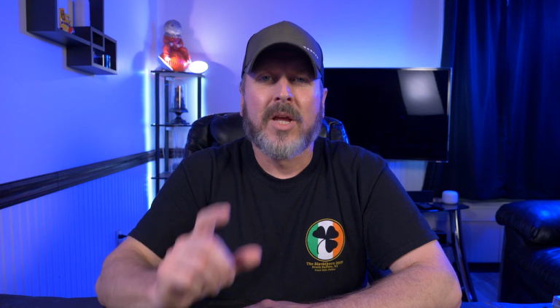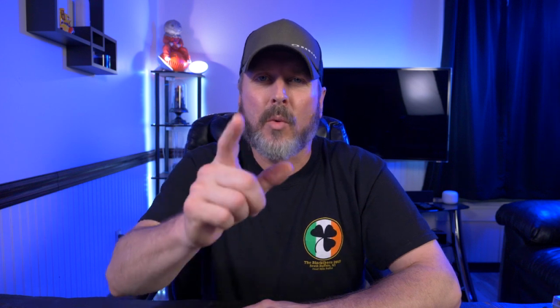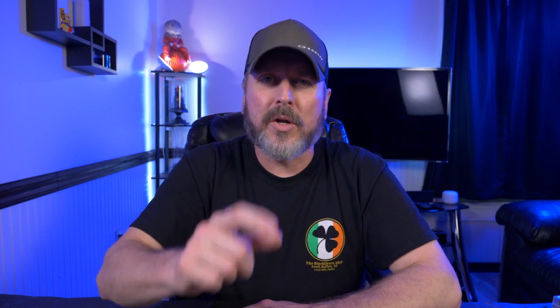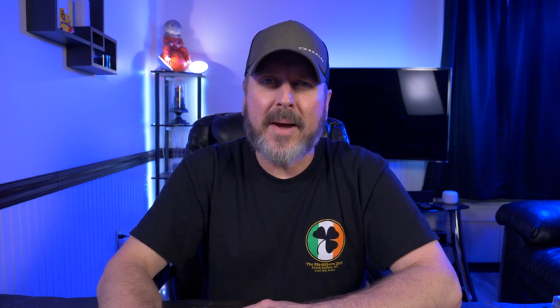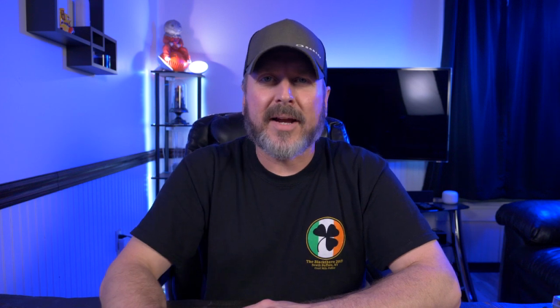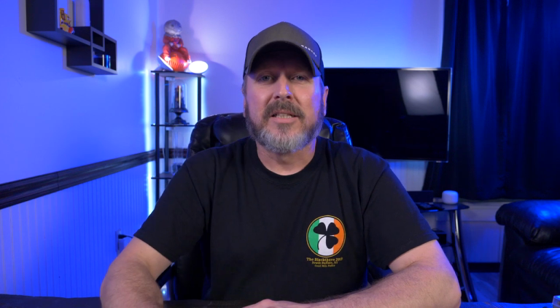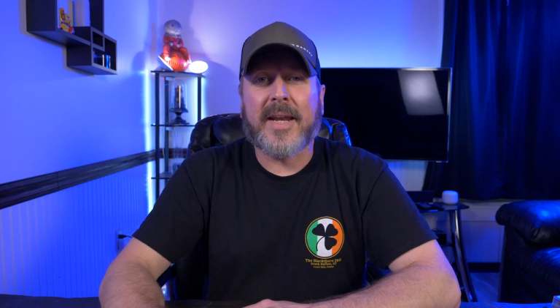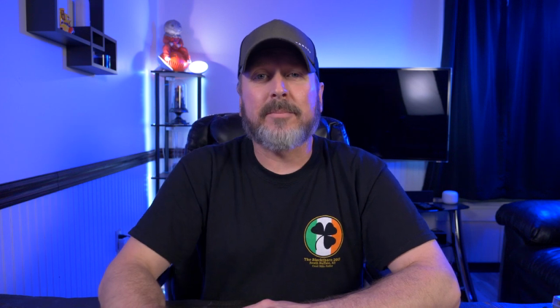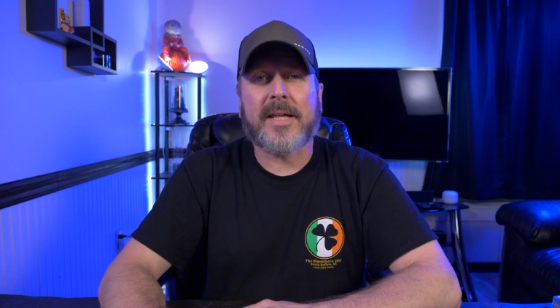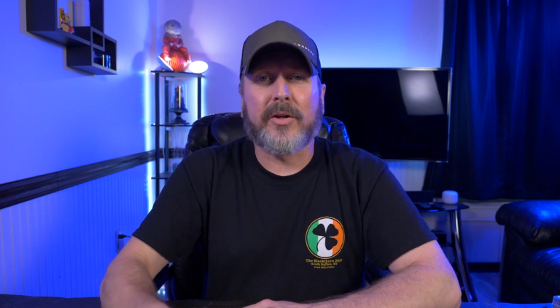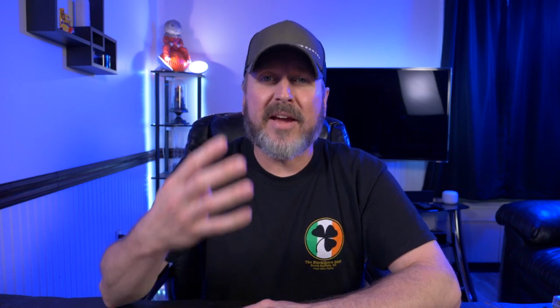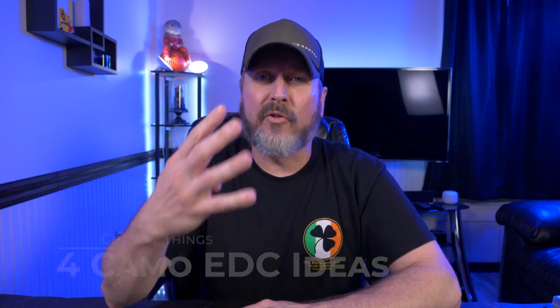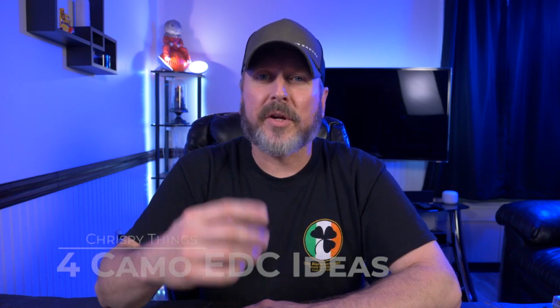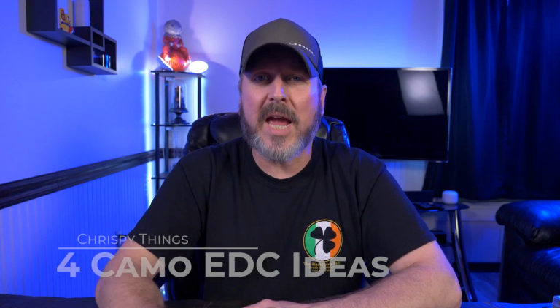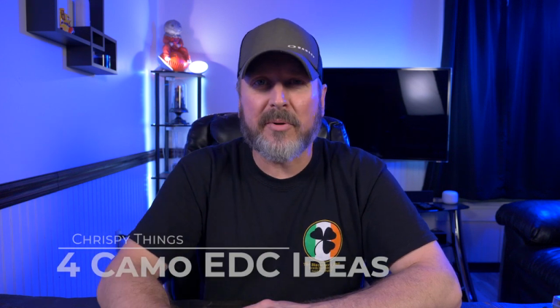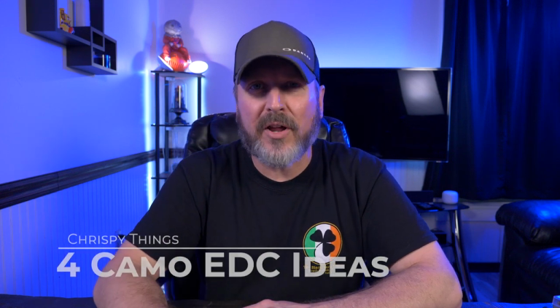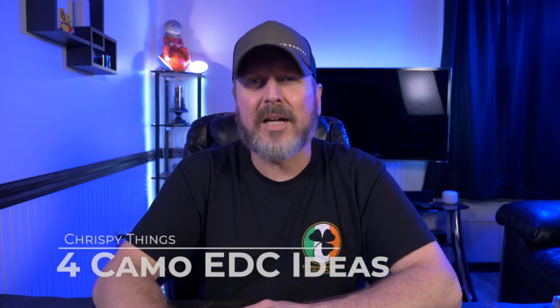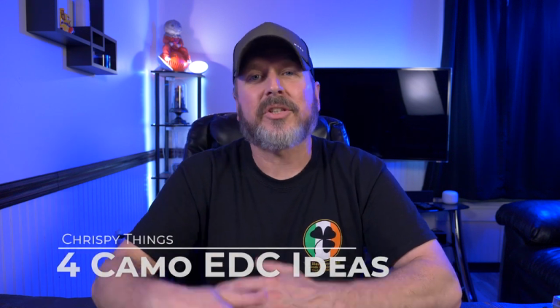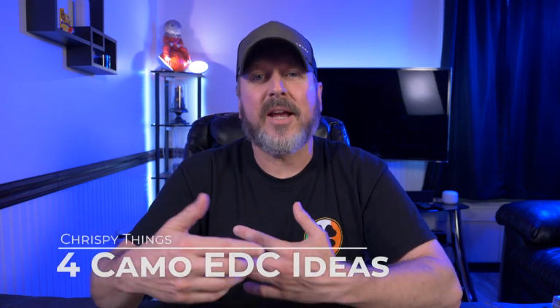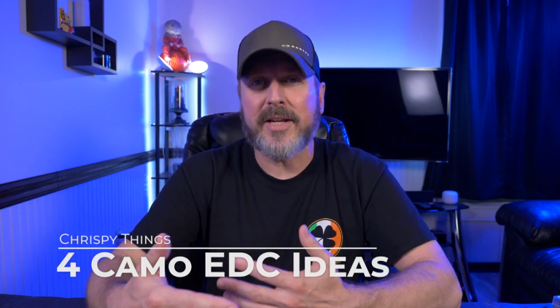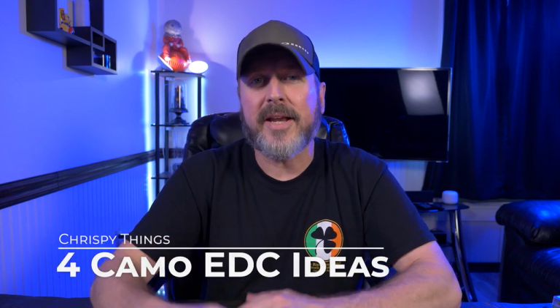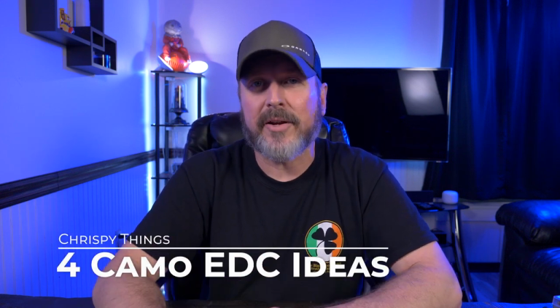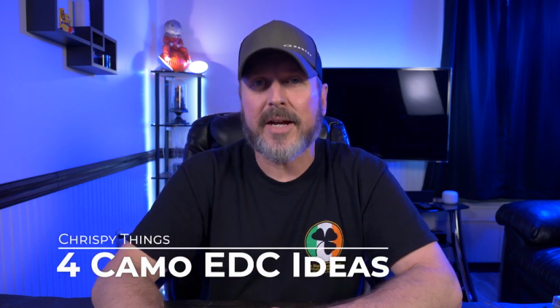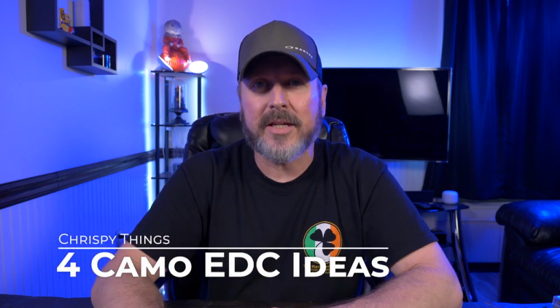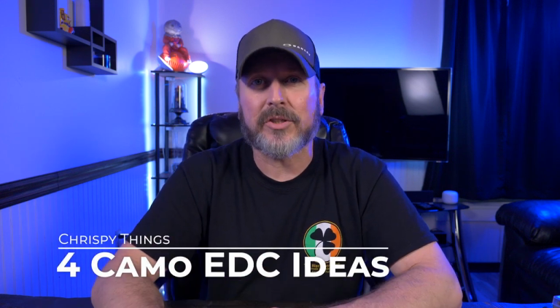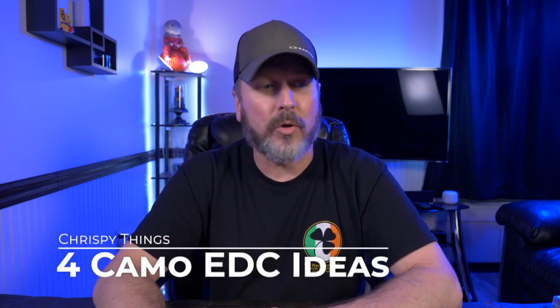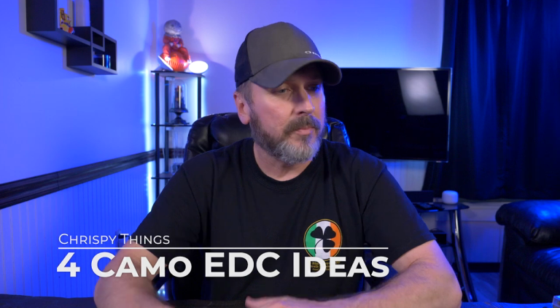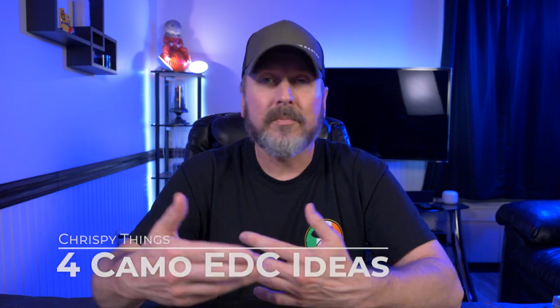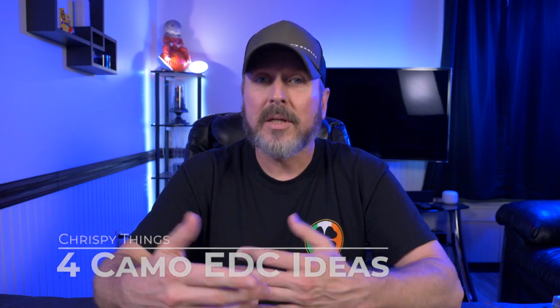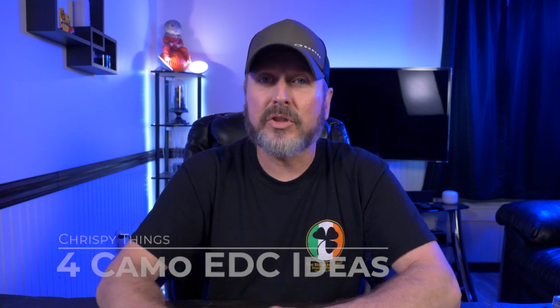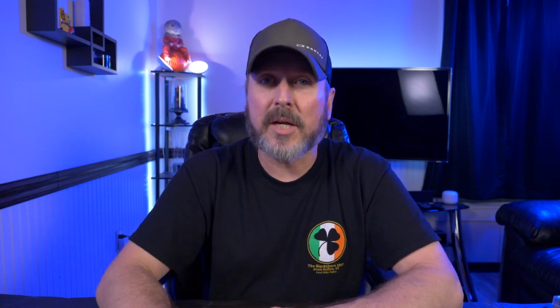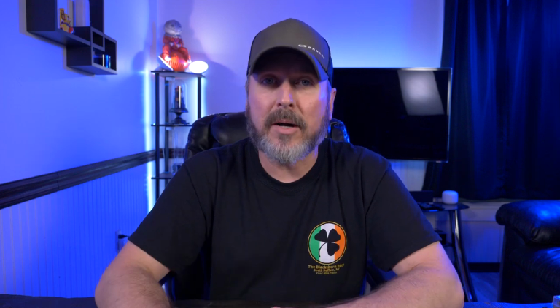Welcome back. Today I'm taking a look at four camouflaged everyday carry ideas. So let's check them out.